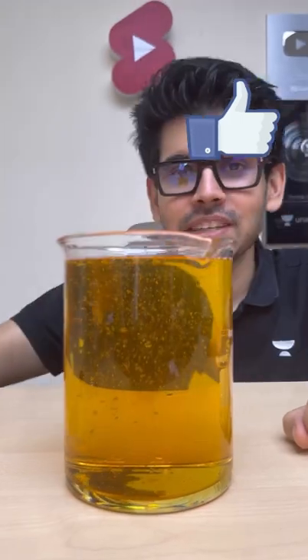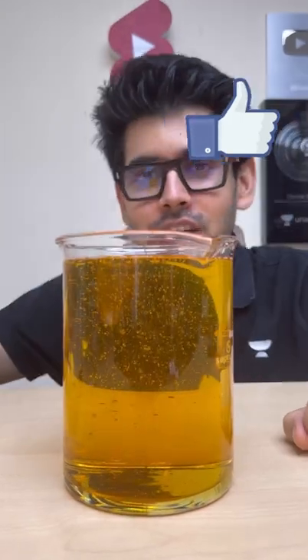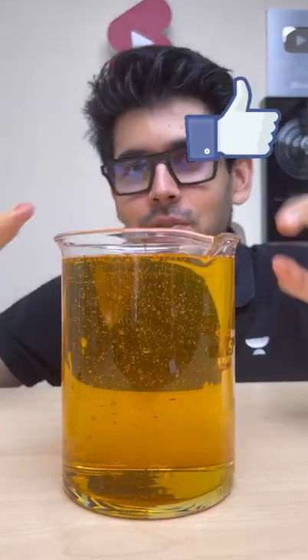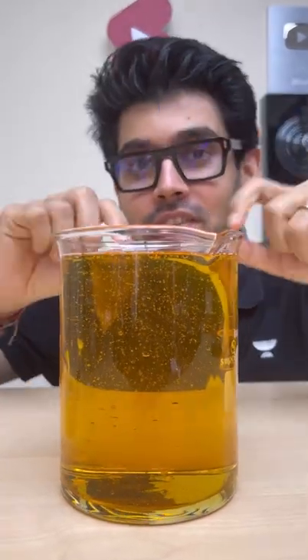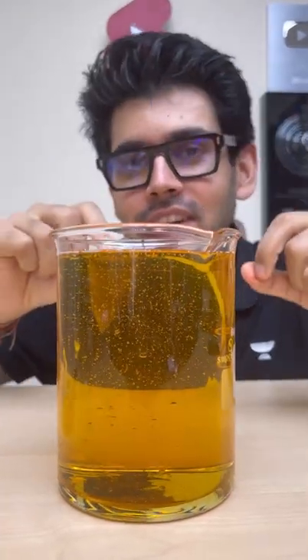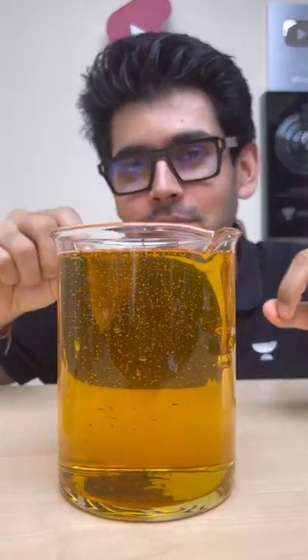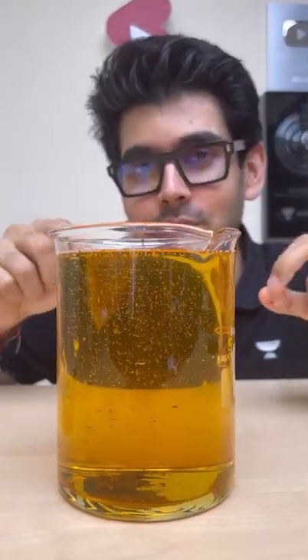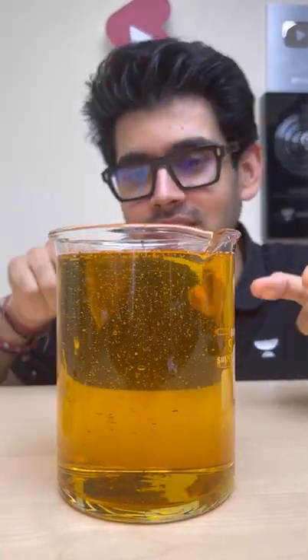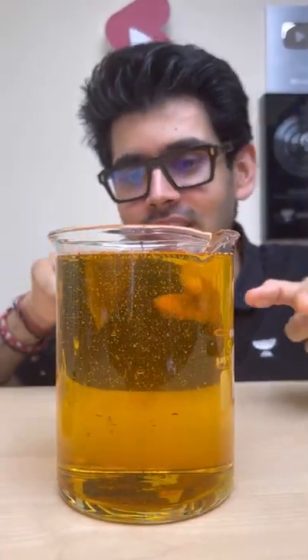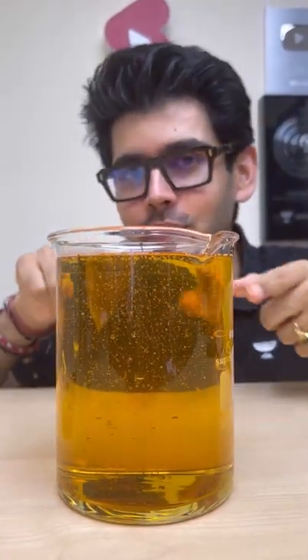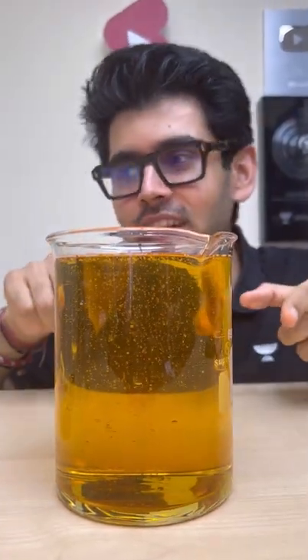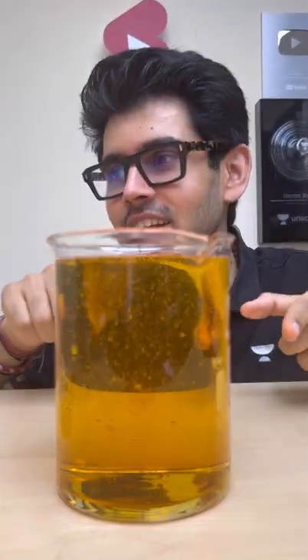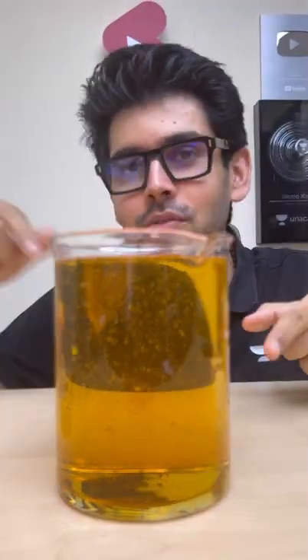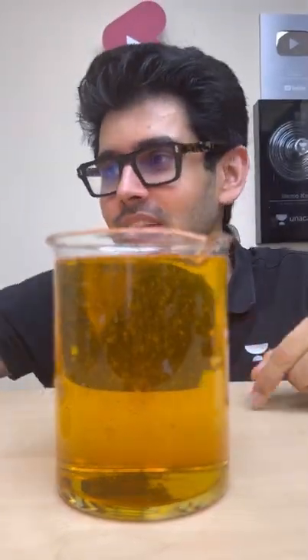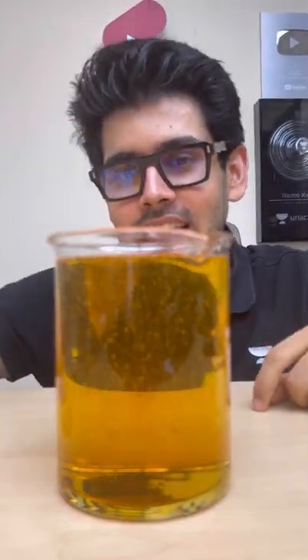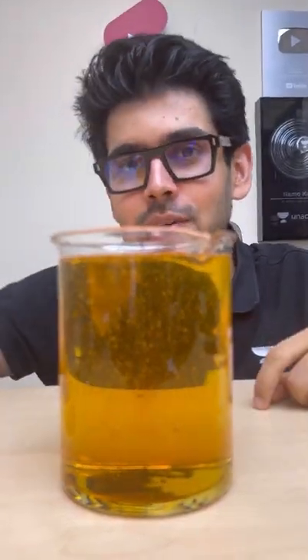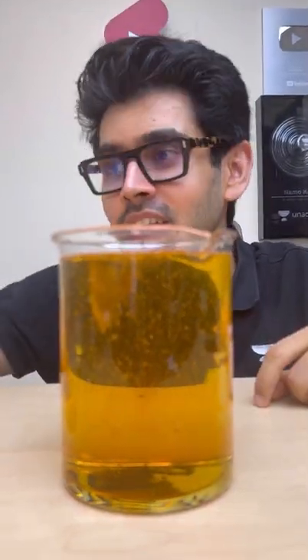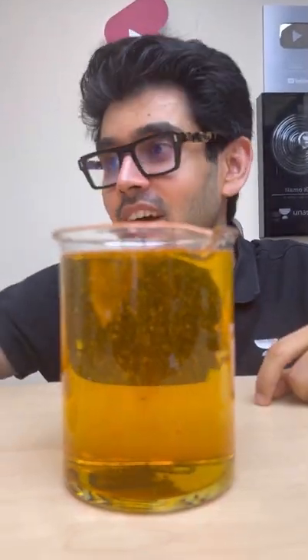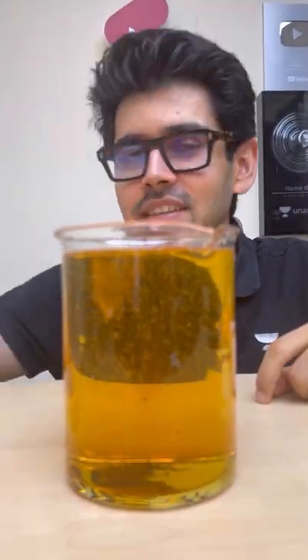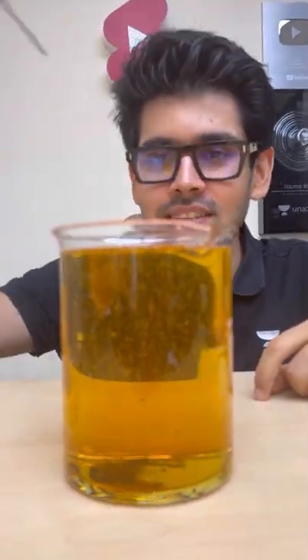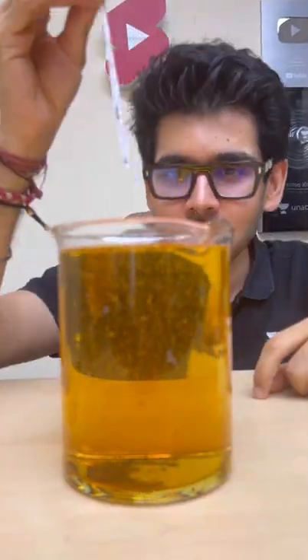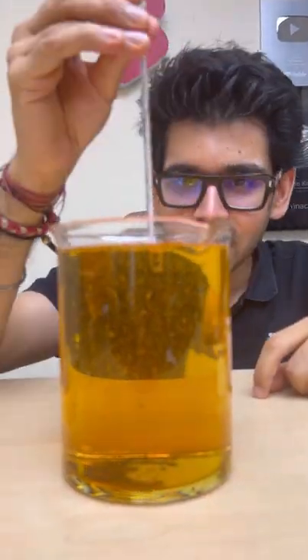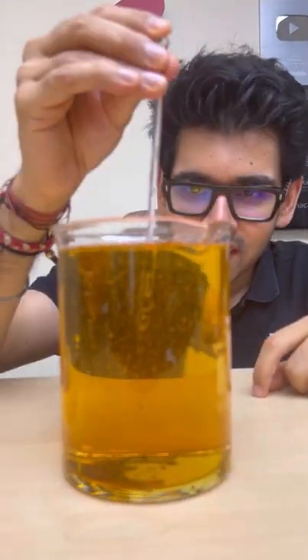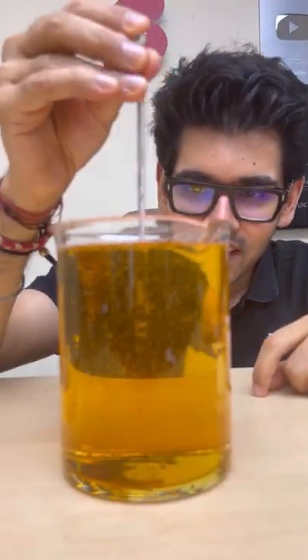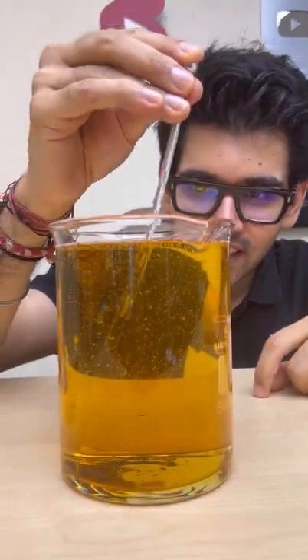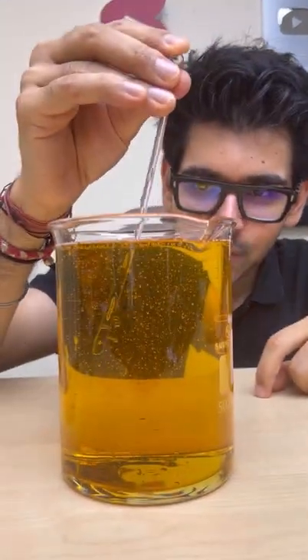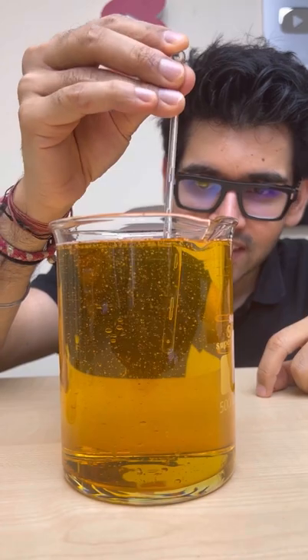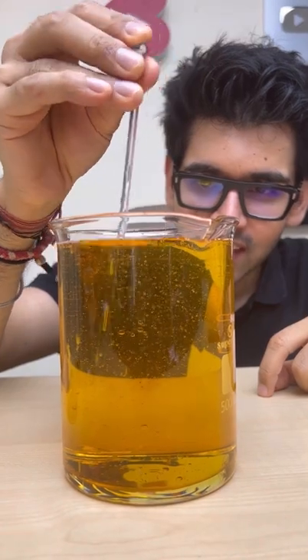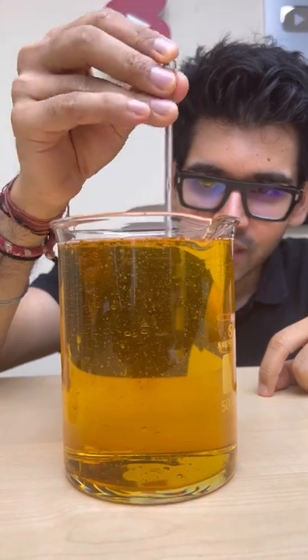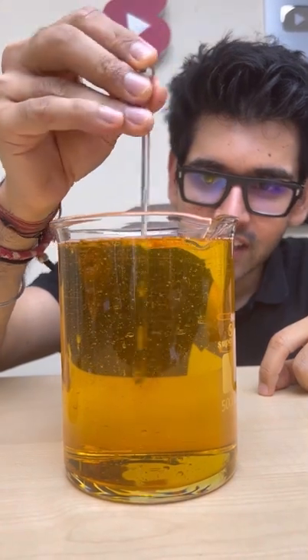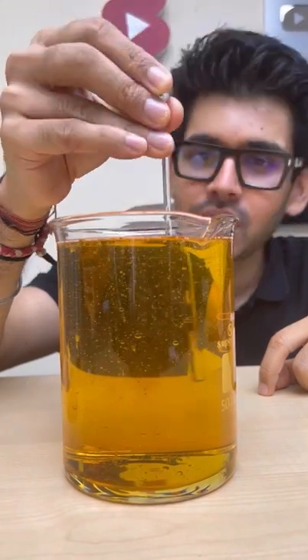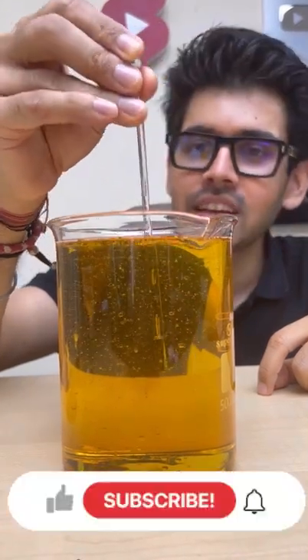Now it's like both refractive indices match, and it's exactly the same. What happens with this? This is showing us — but it's not a trick here.